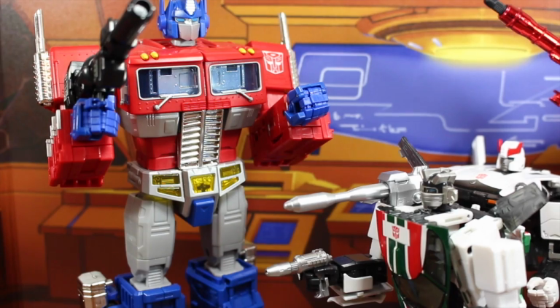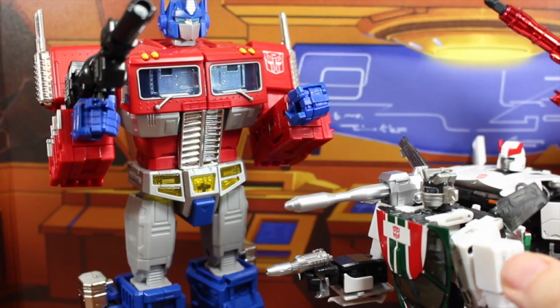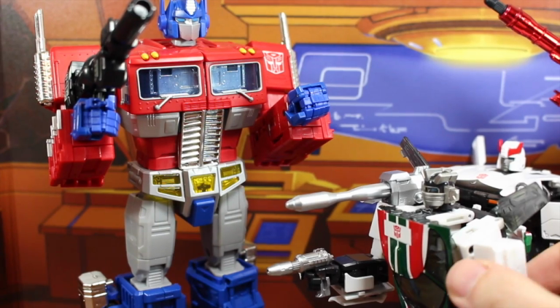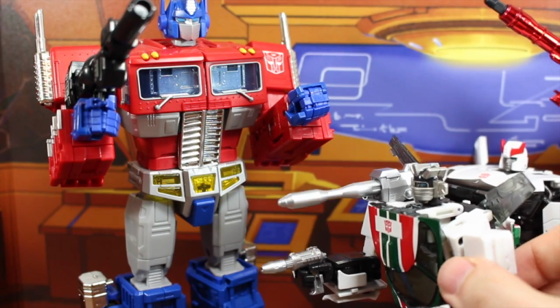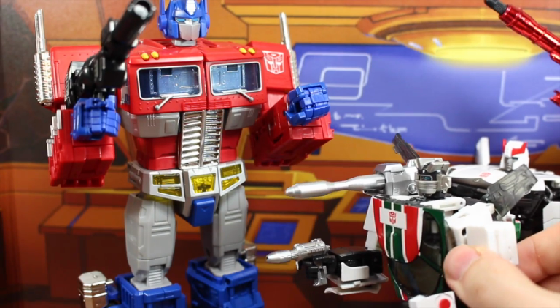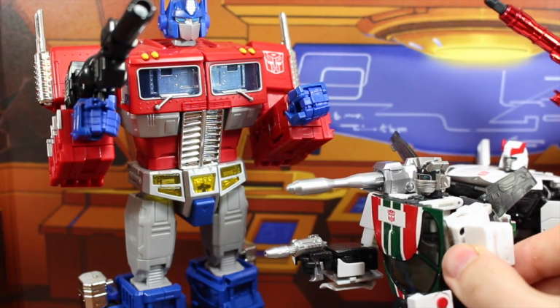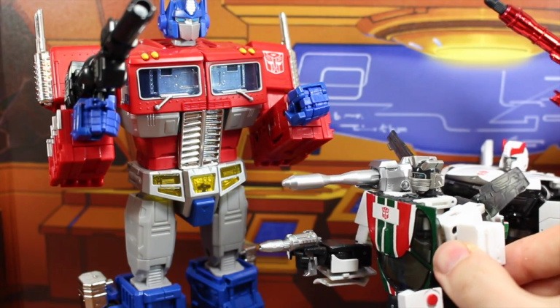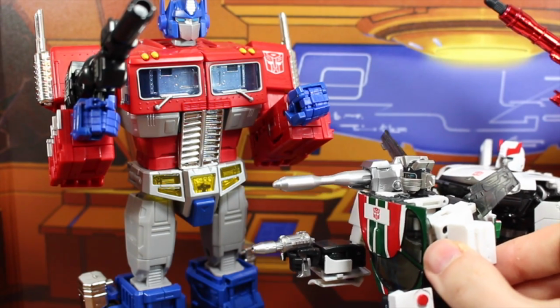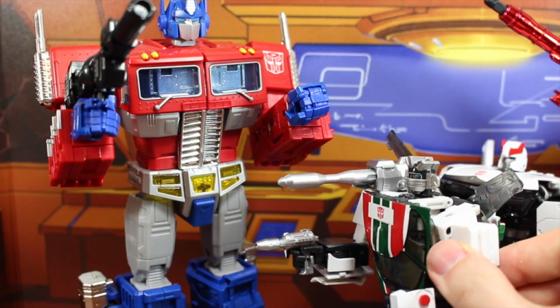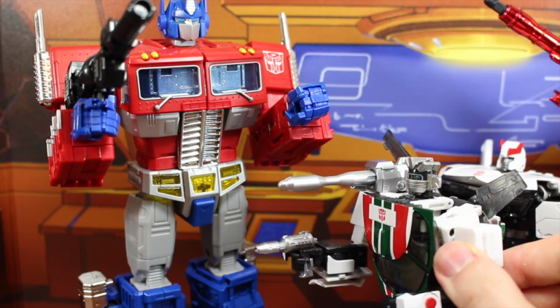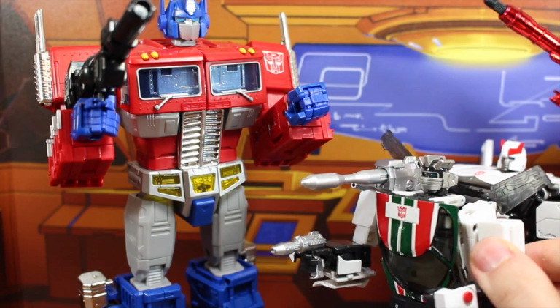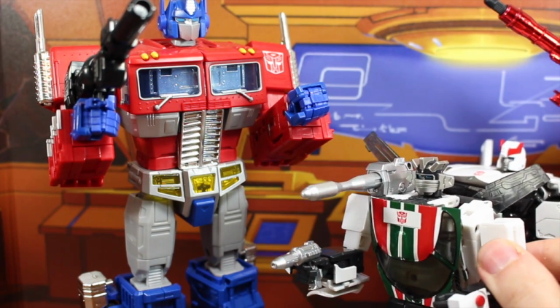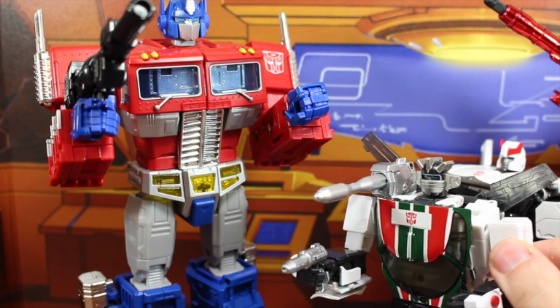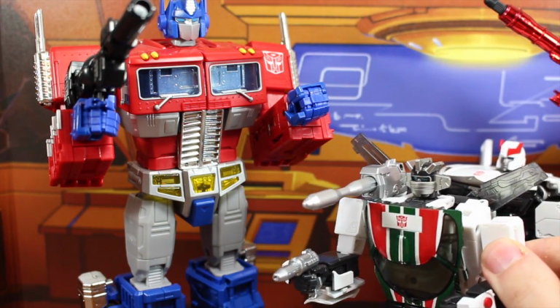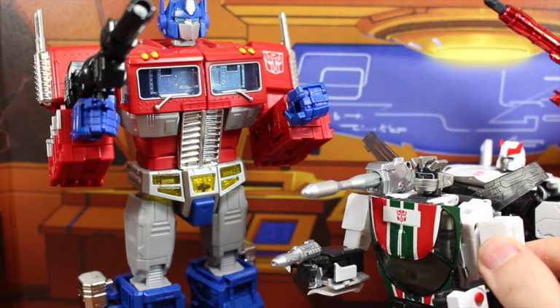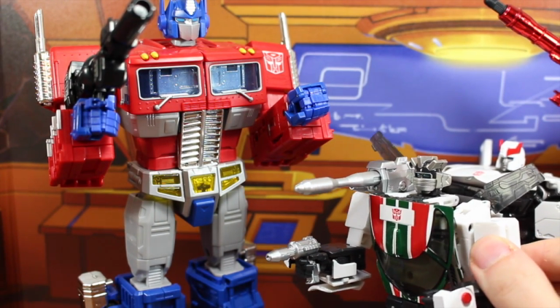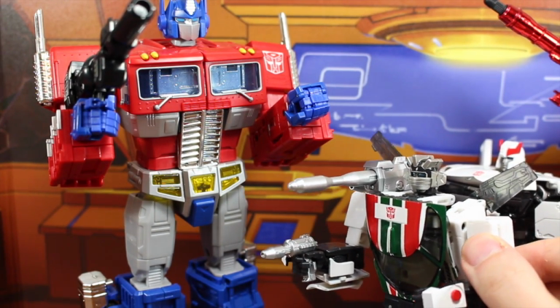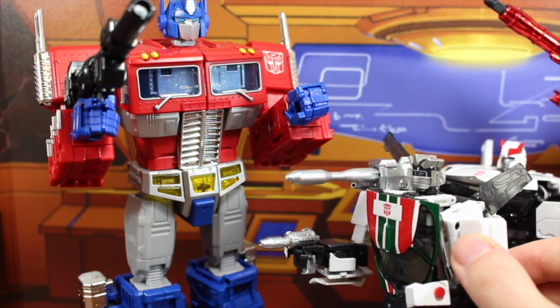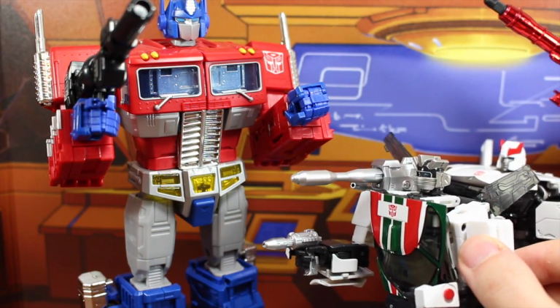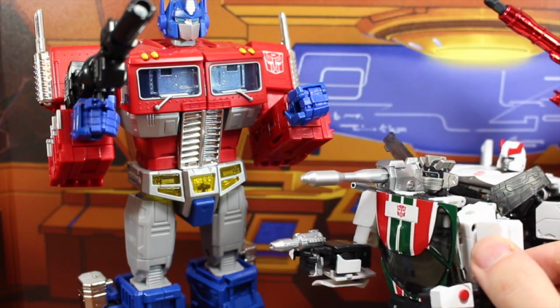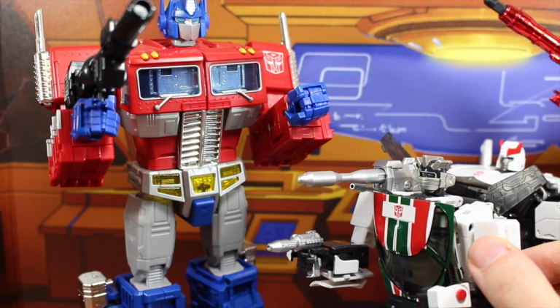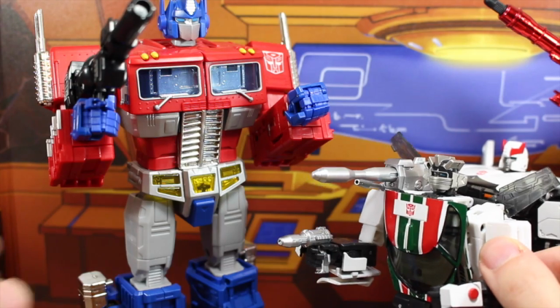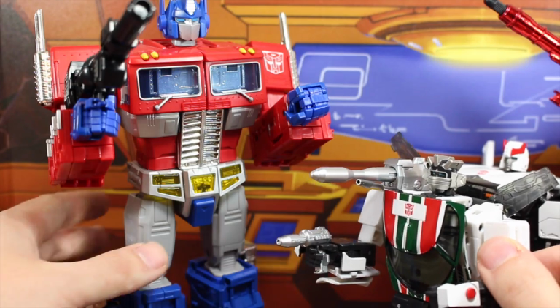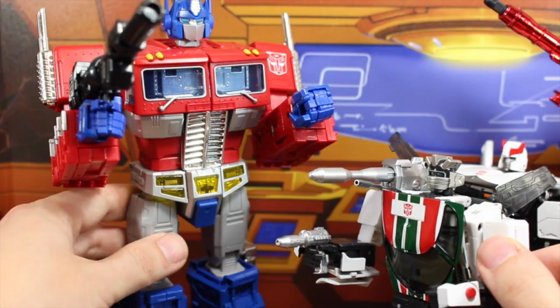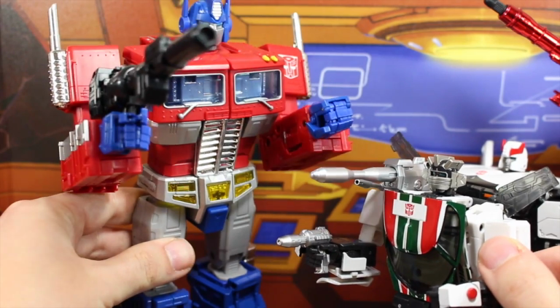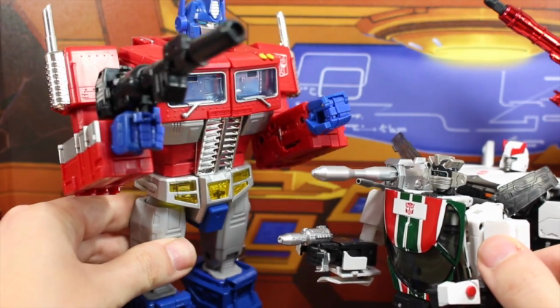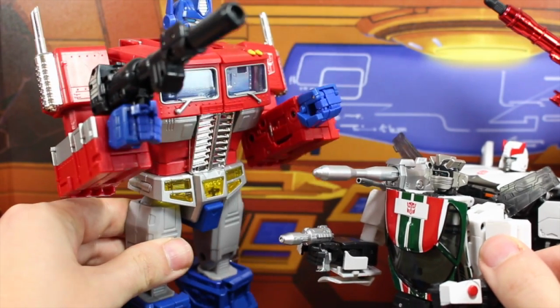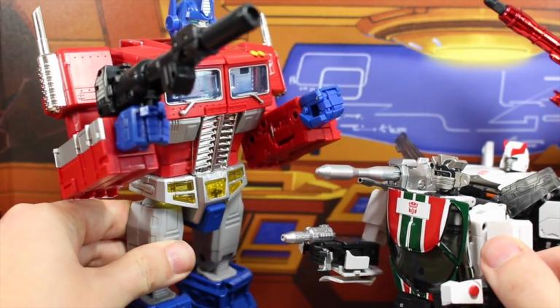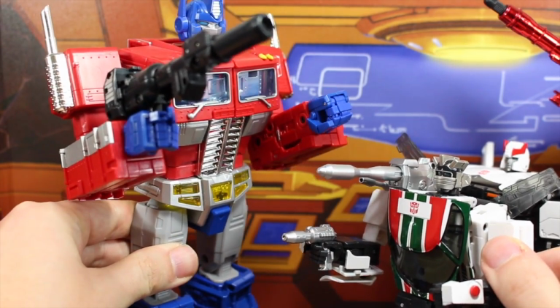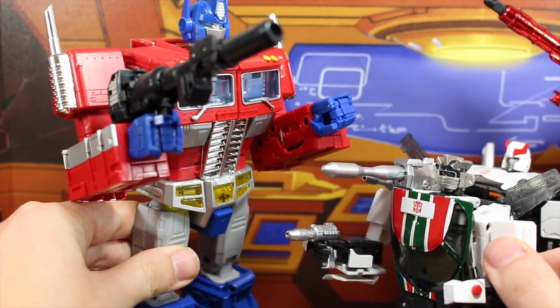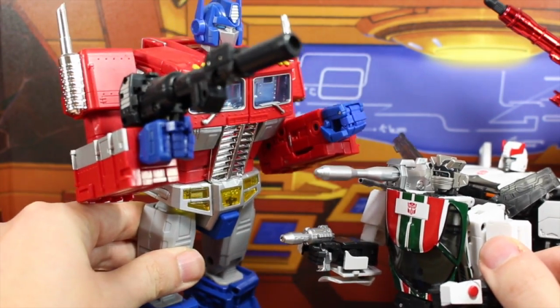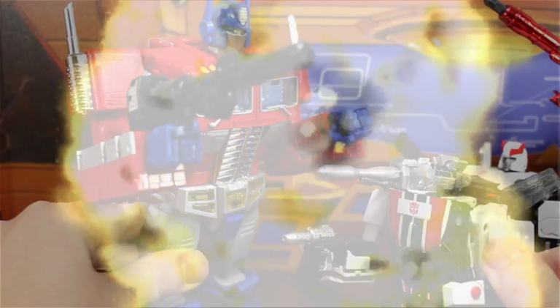Speaking of explosions, Optimus, check out my latest invention. I call it the Michael Bayatron. You just push this button and... No, we'll check. Nooooo!